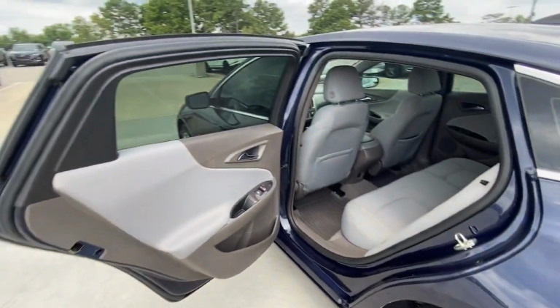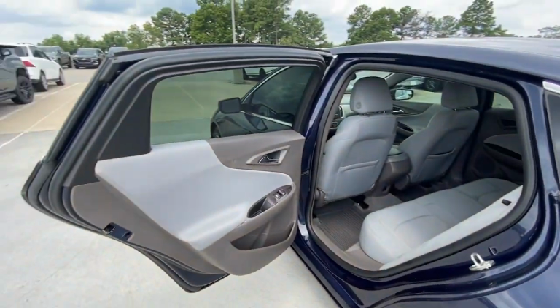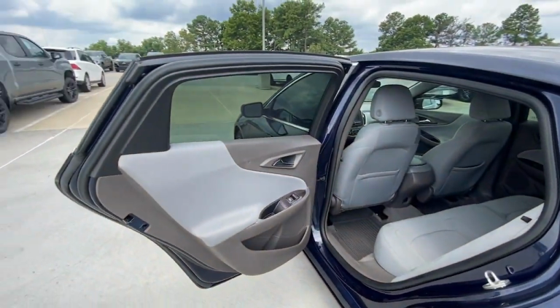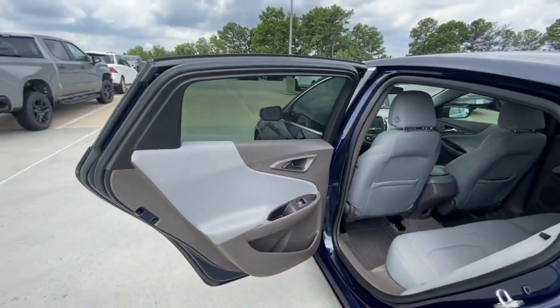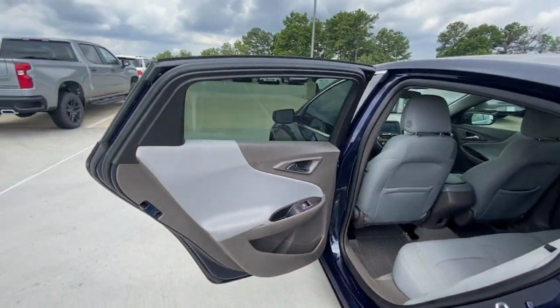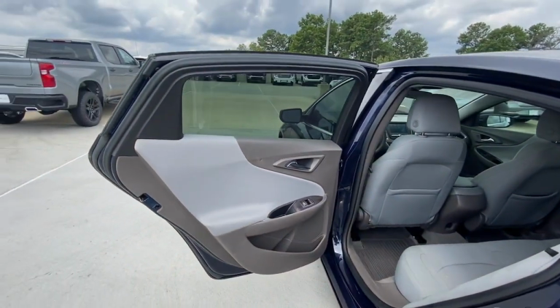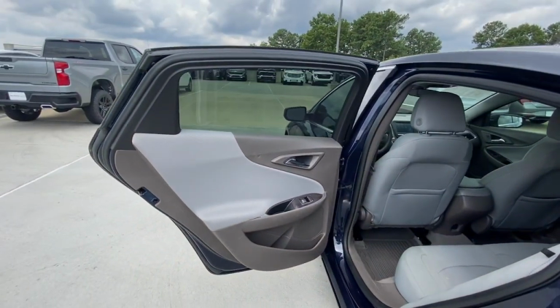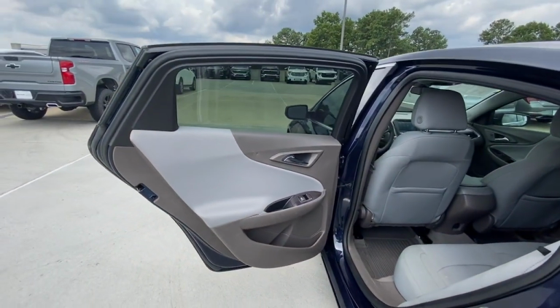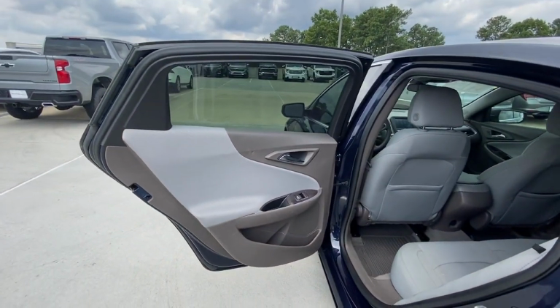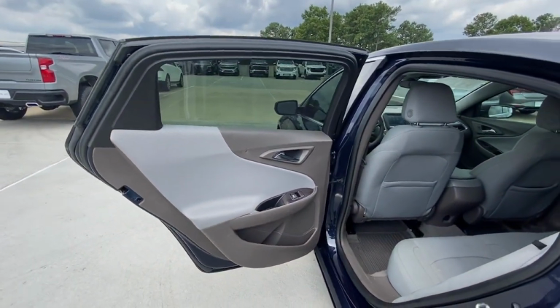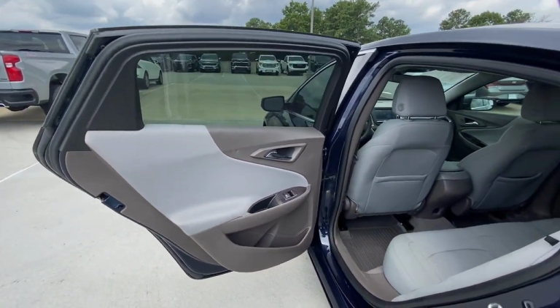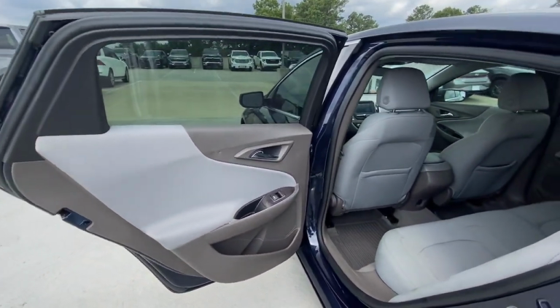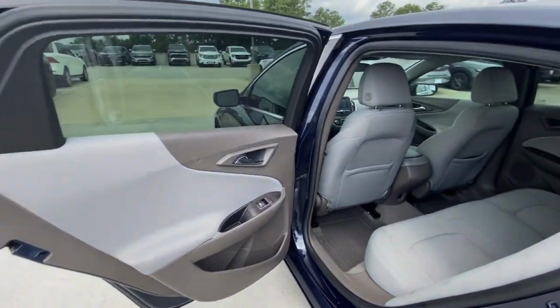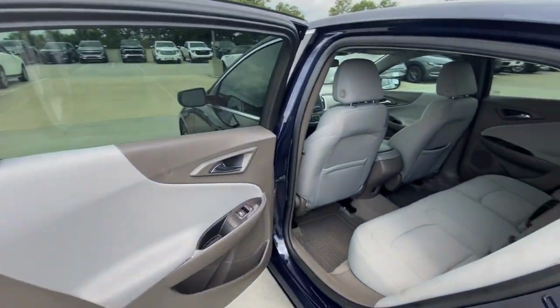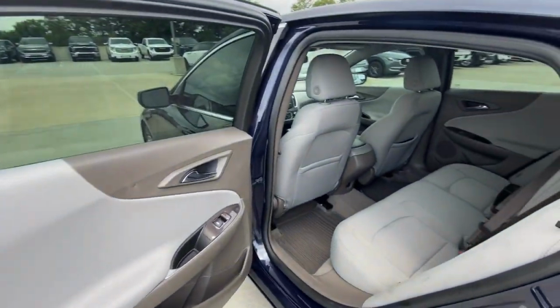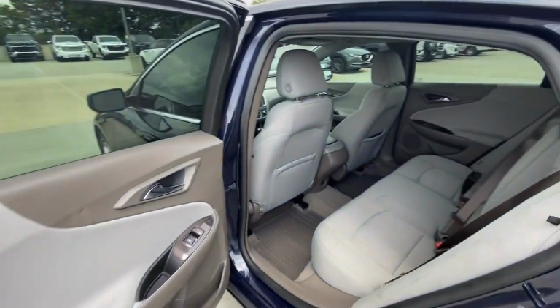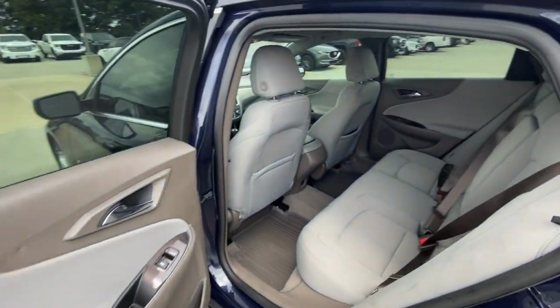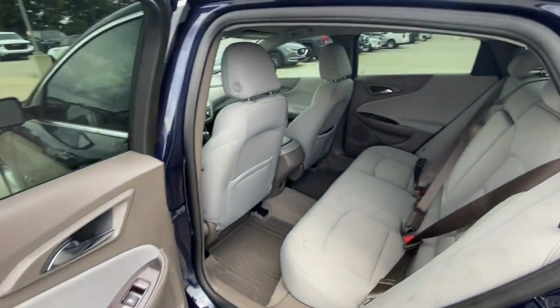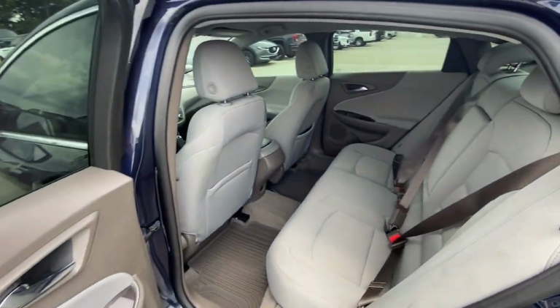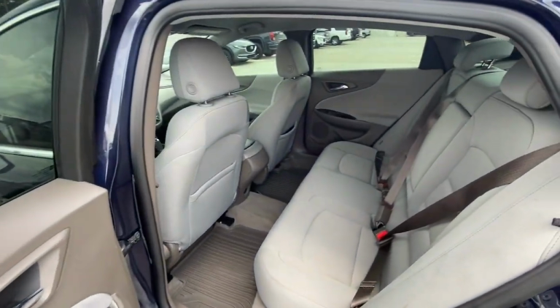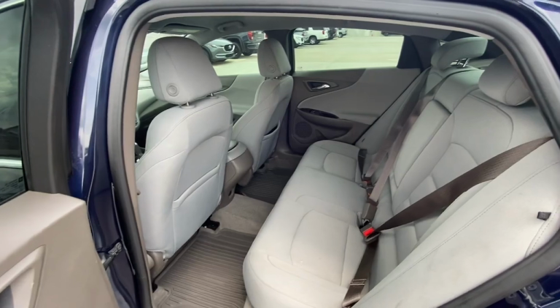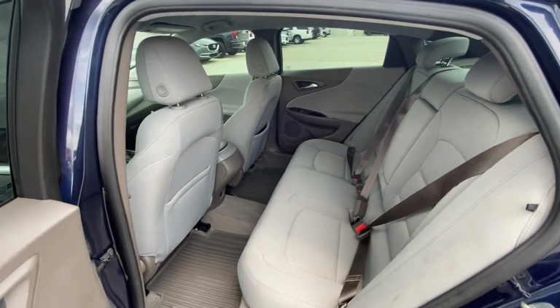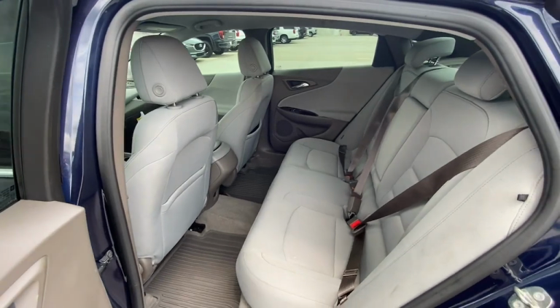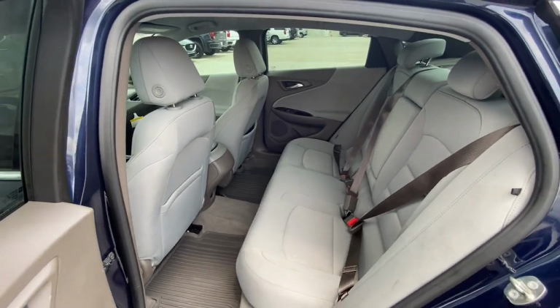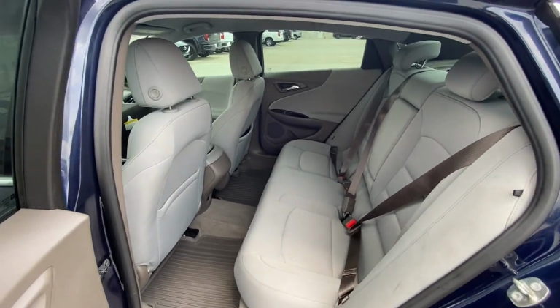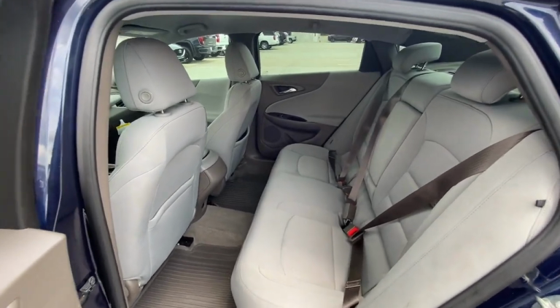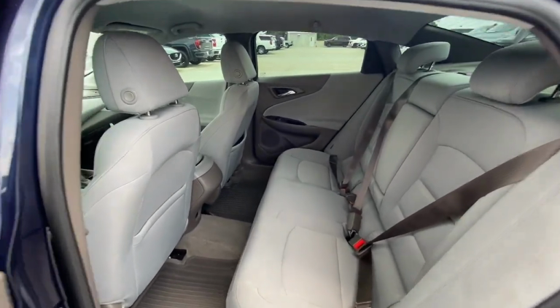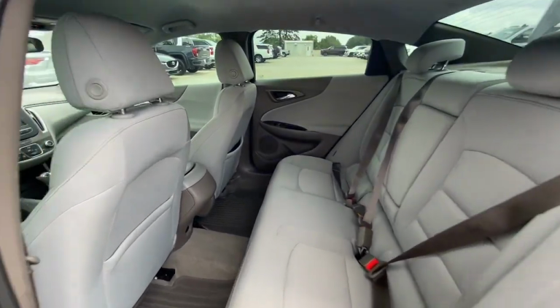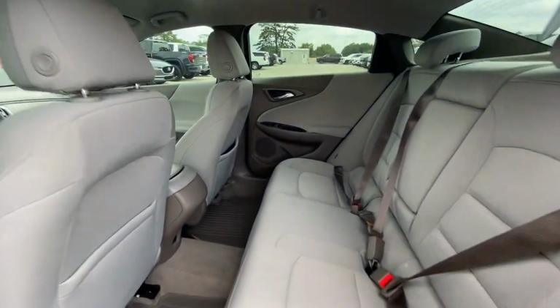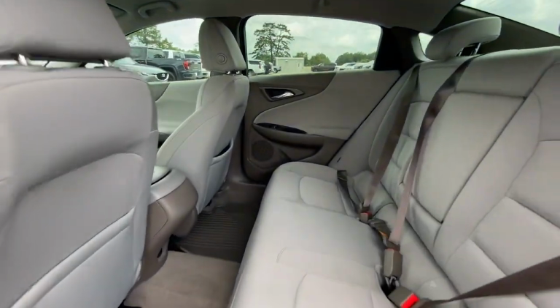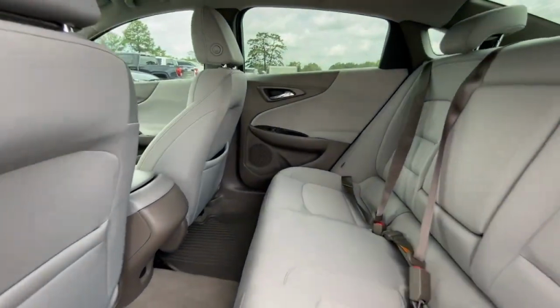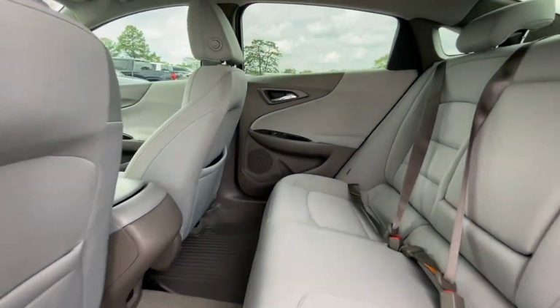Torn between sporty and practical? Drive an automobile that knows how to multitask. Drive the Malibu.